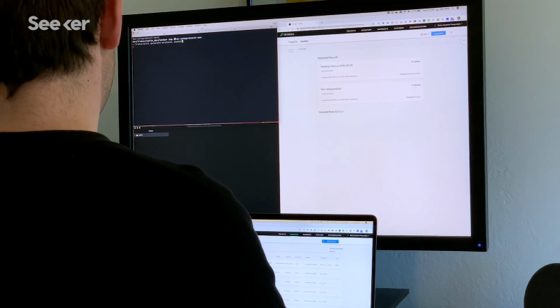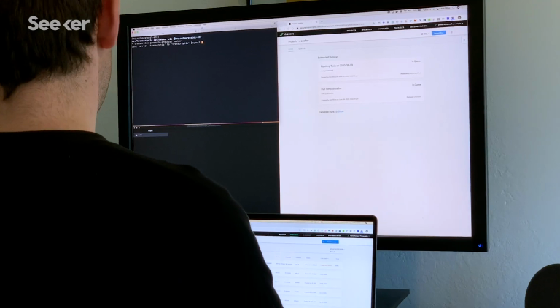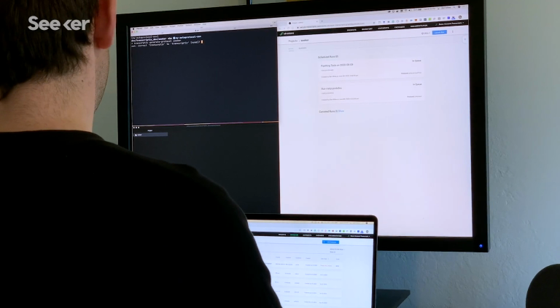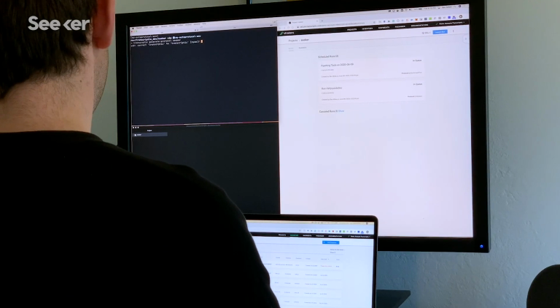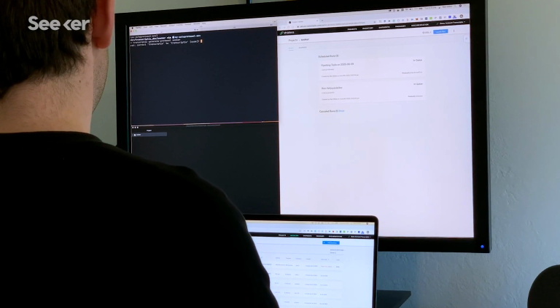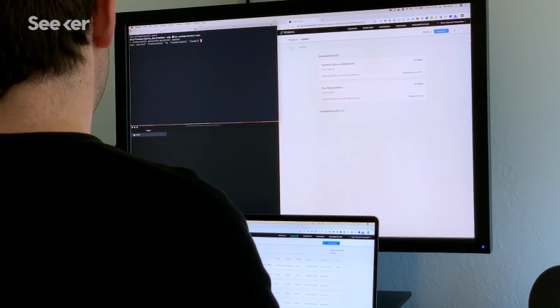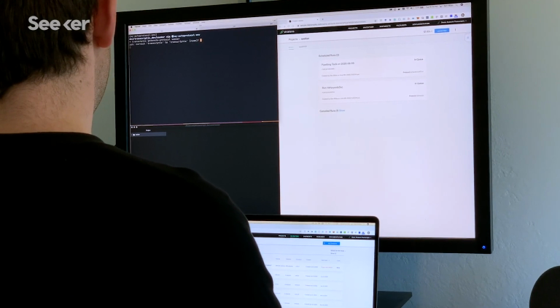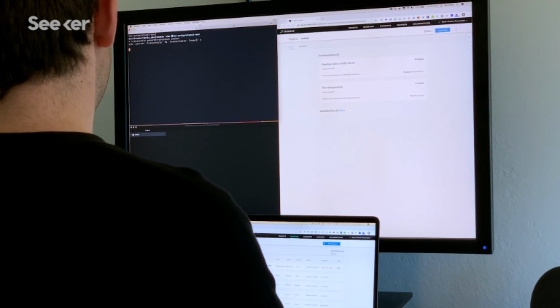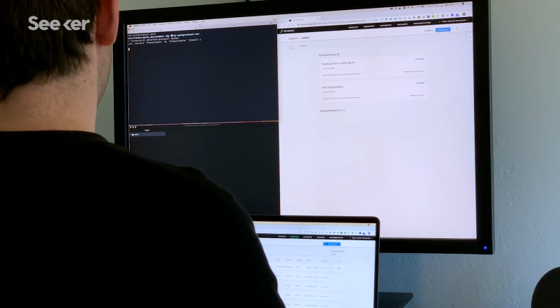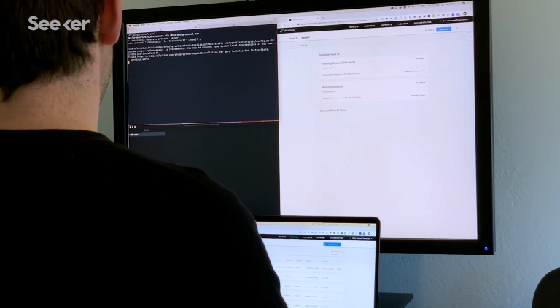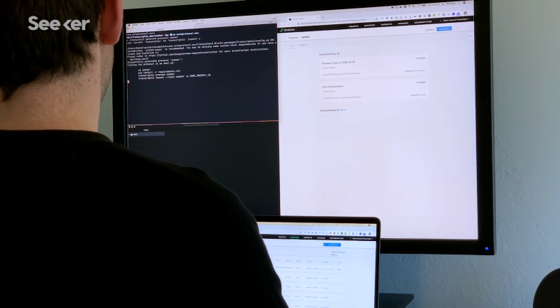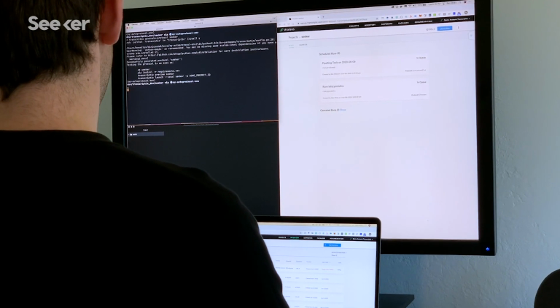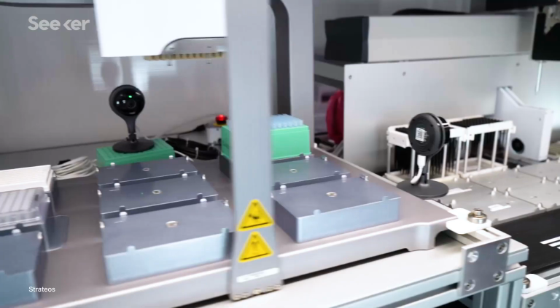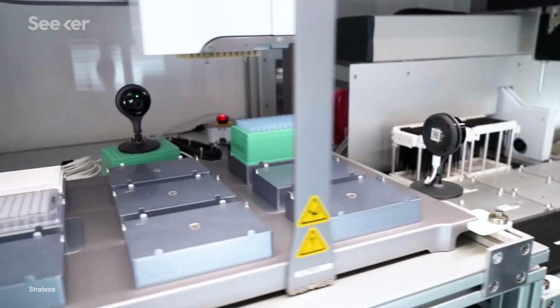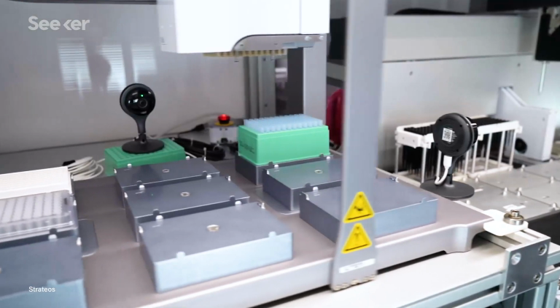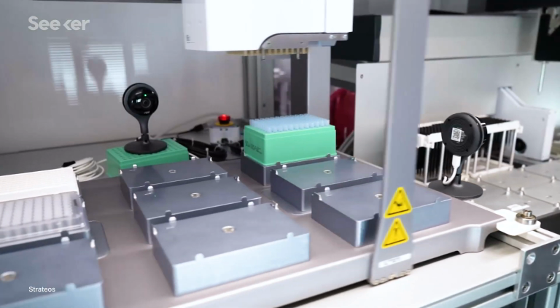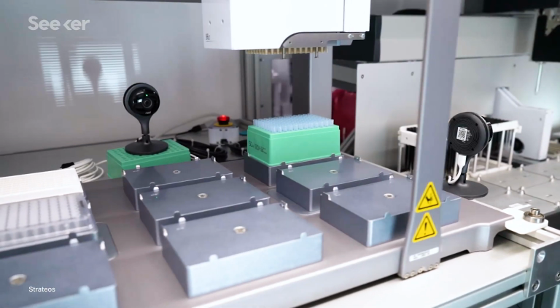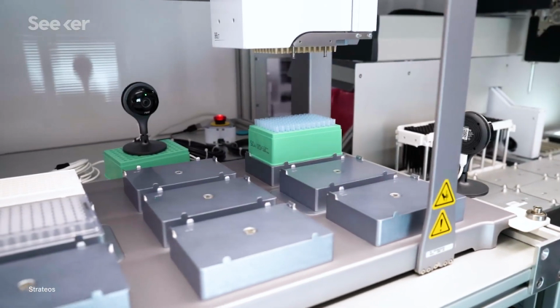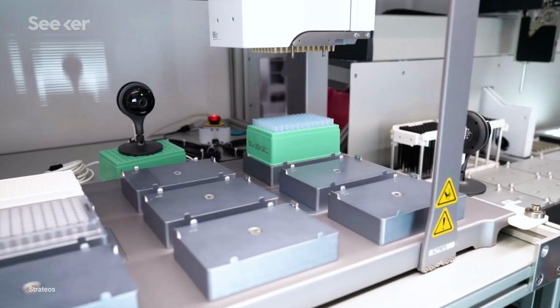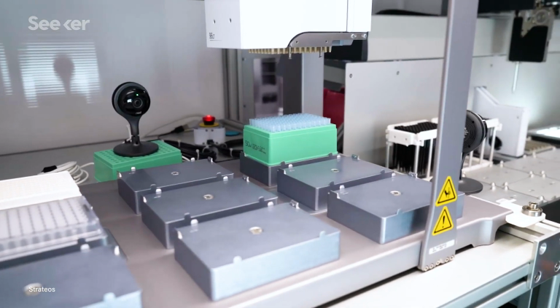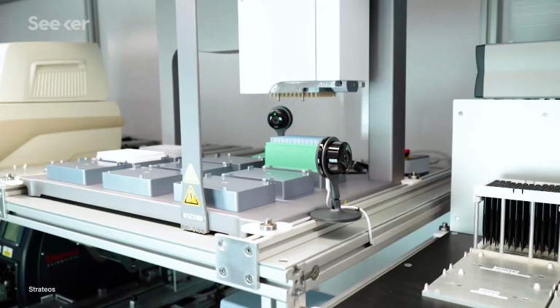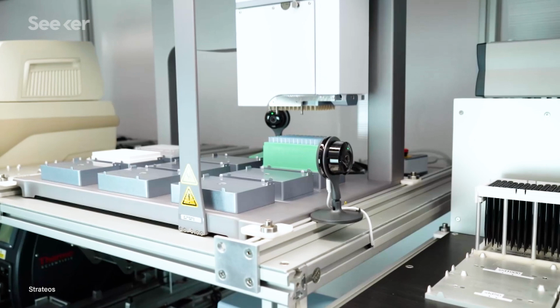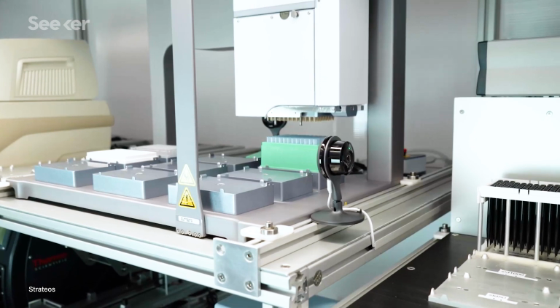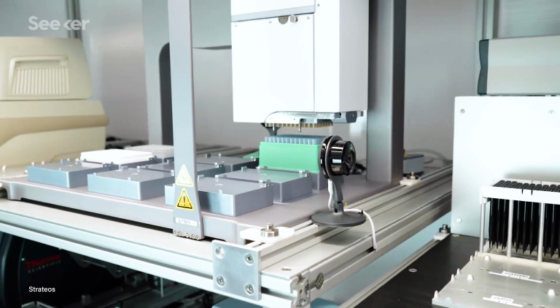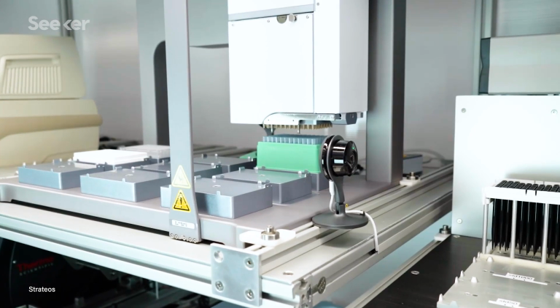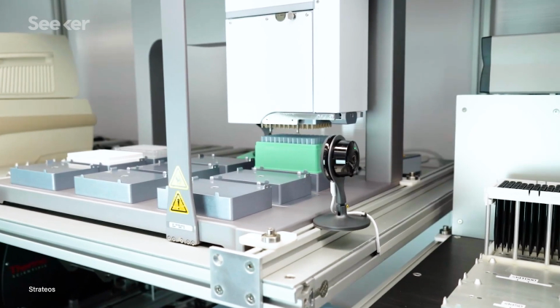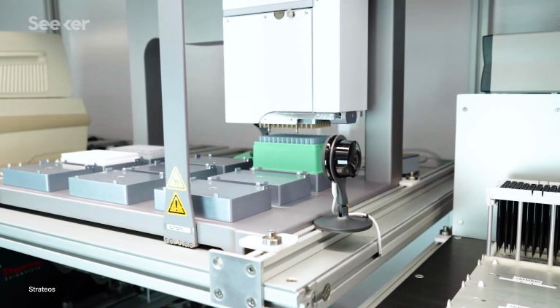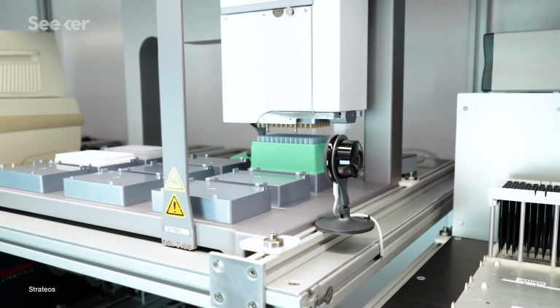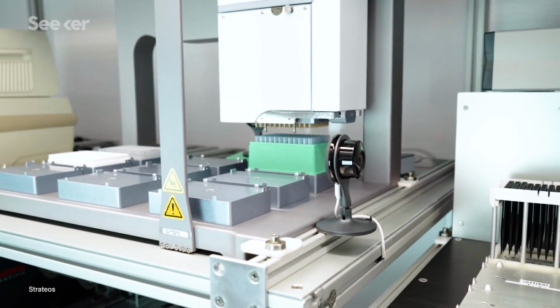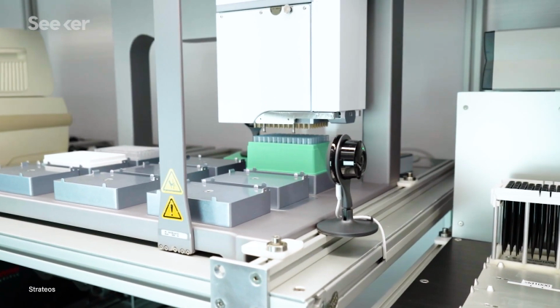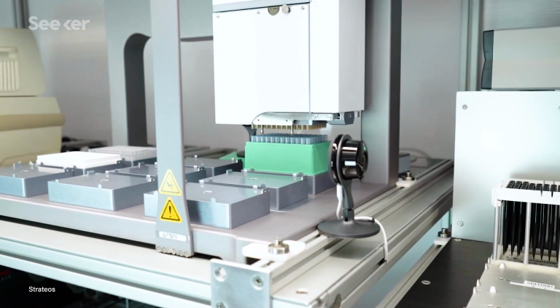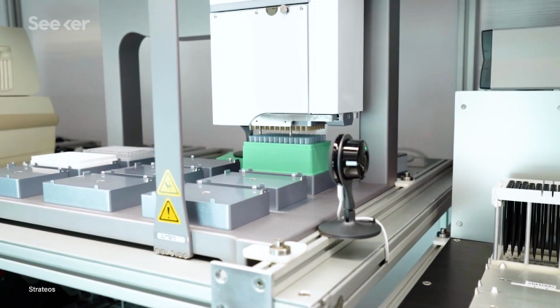I remember just sort of watching this experiment execute whilst I was just sort of relaxing. And I thought, wow, this is the future of life science.